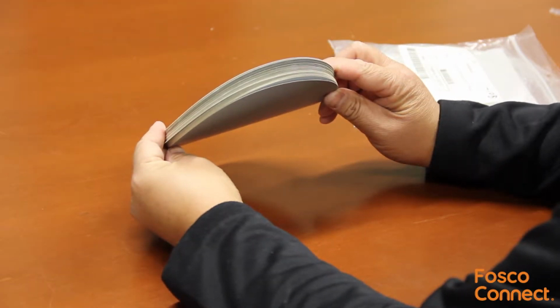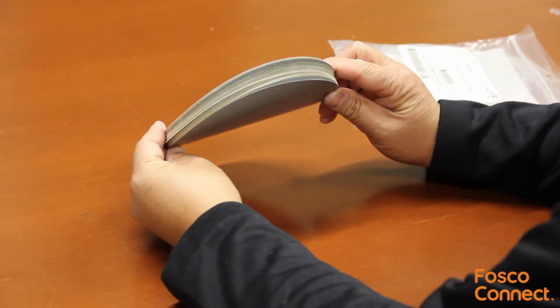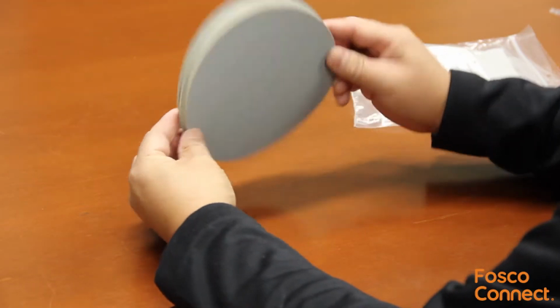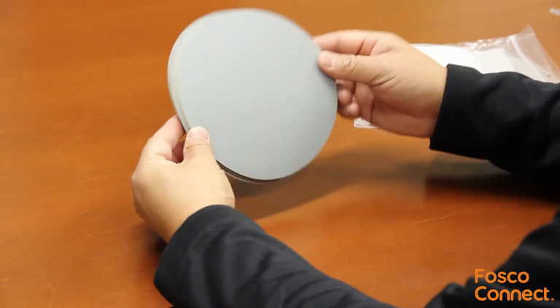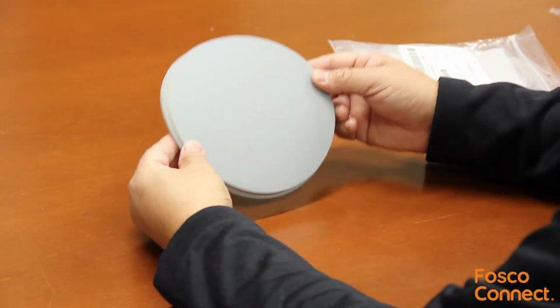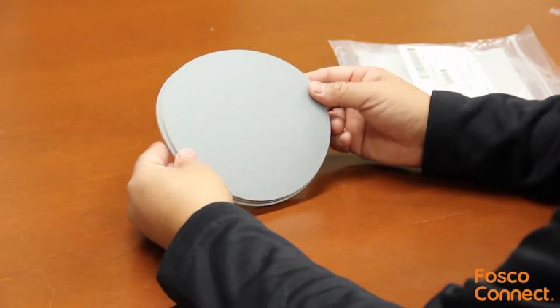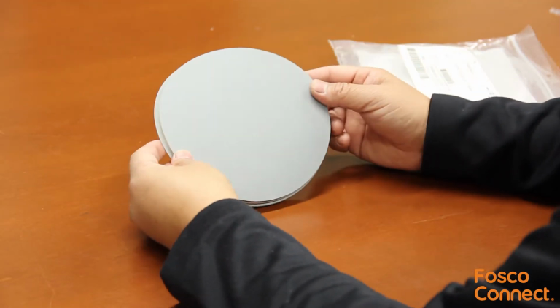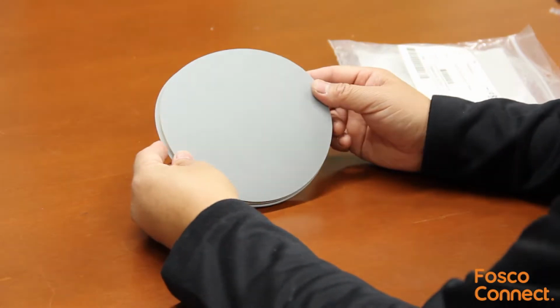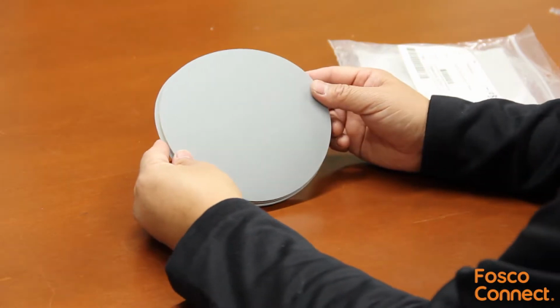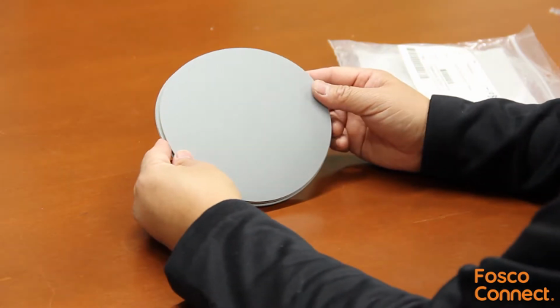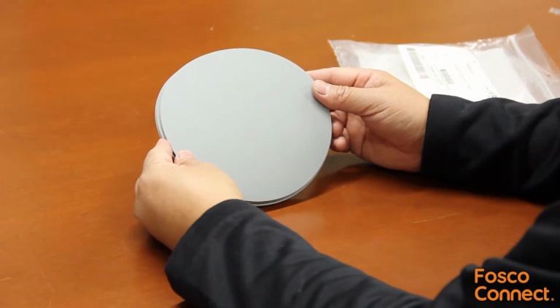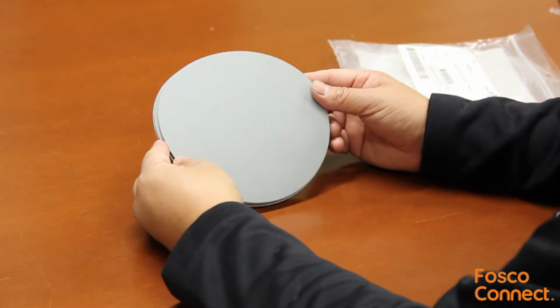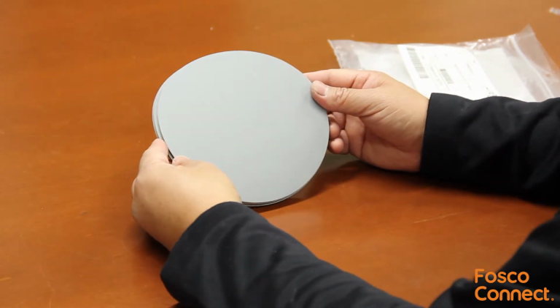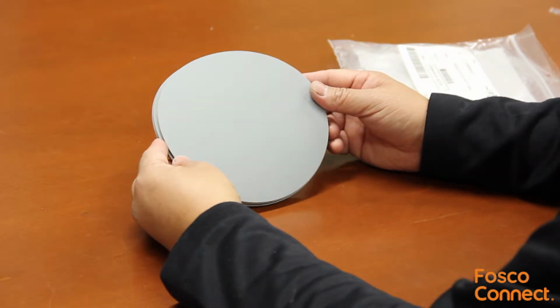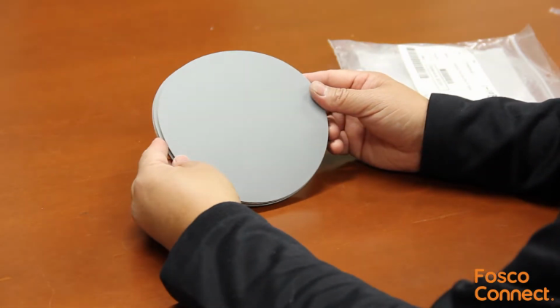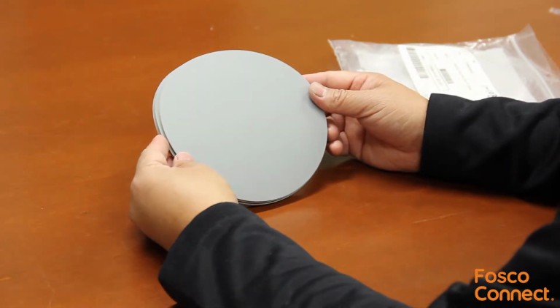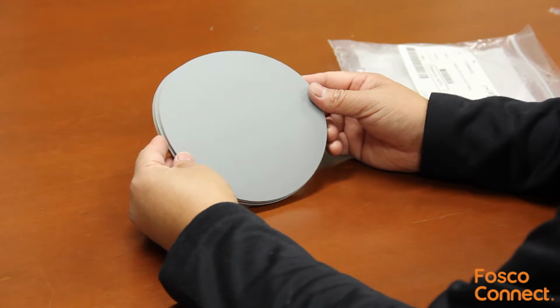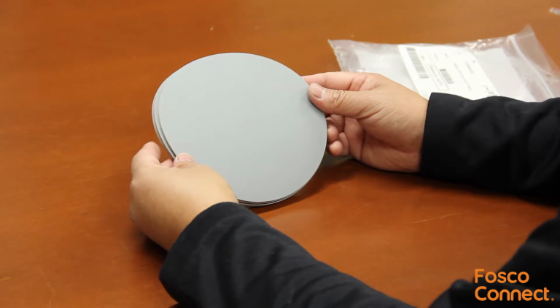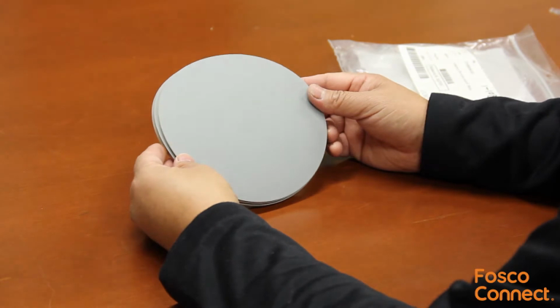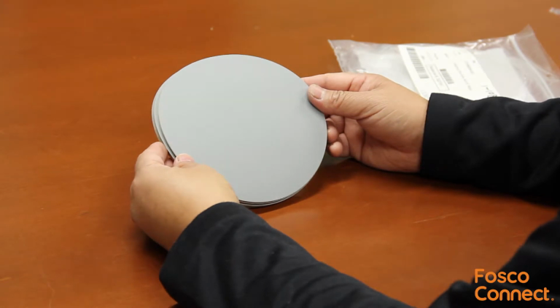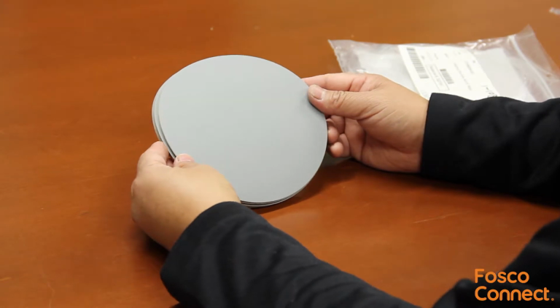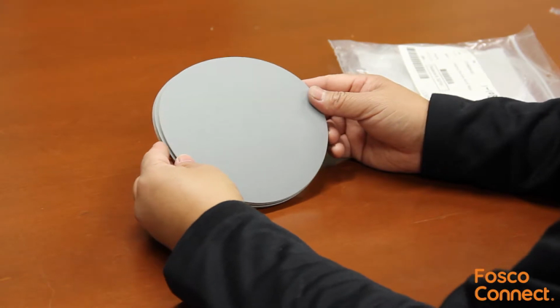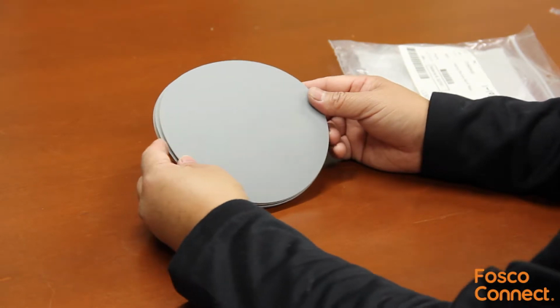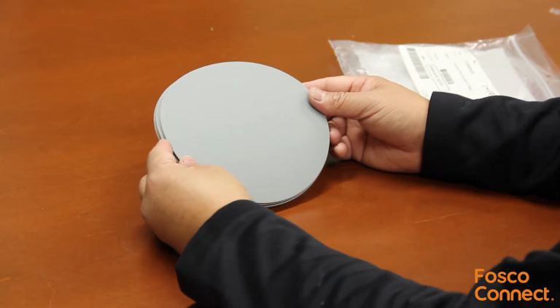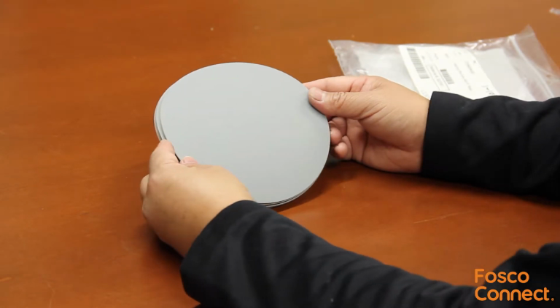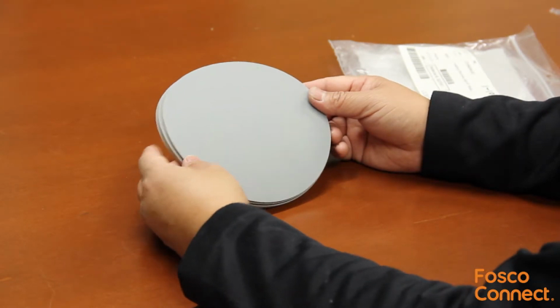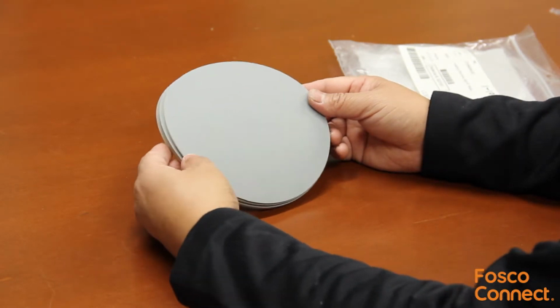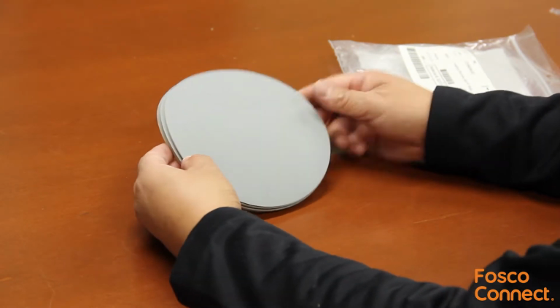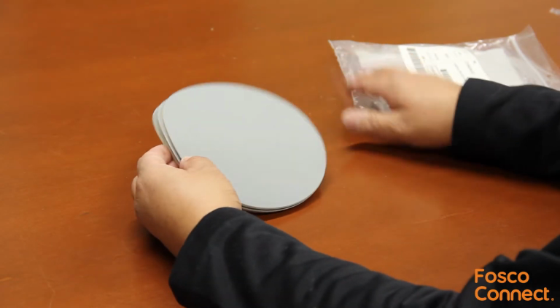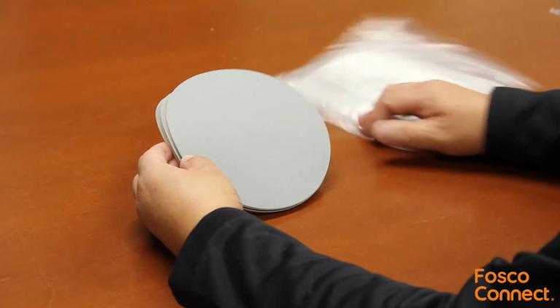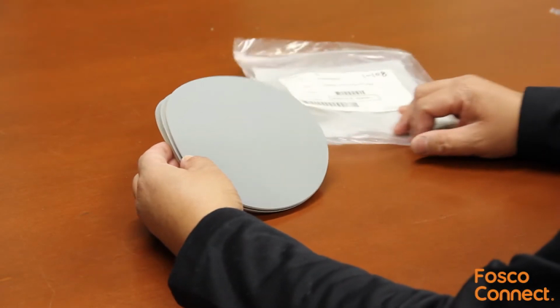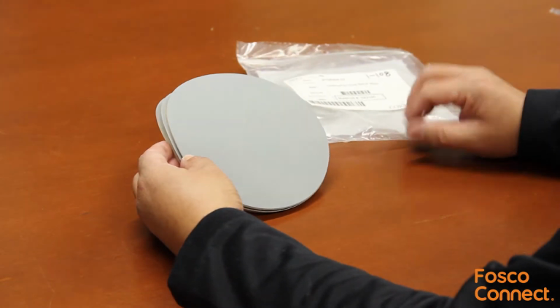The particle is silicon carbide. The disc diameter is 6 inches, sold in packs of 50 sheets.